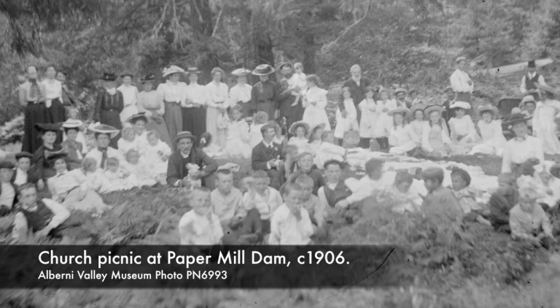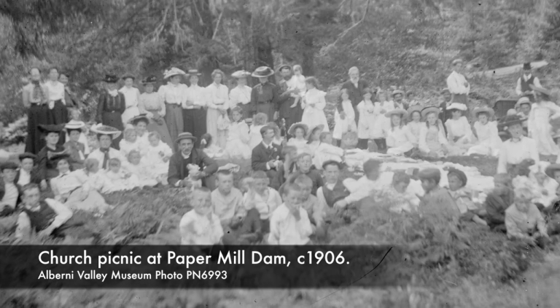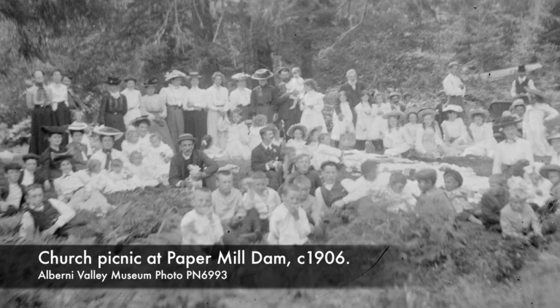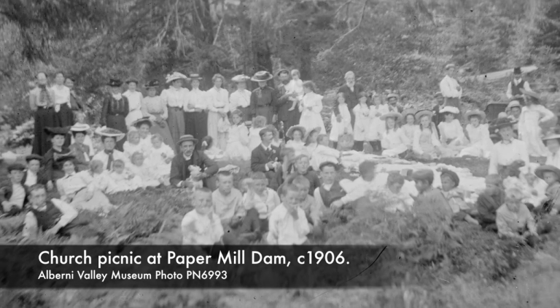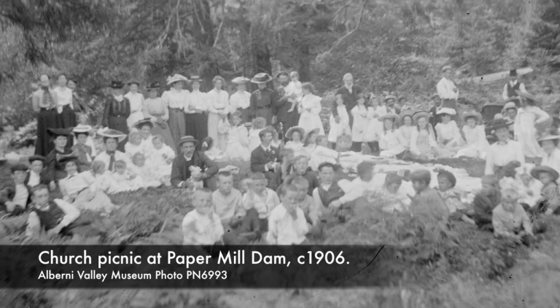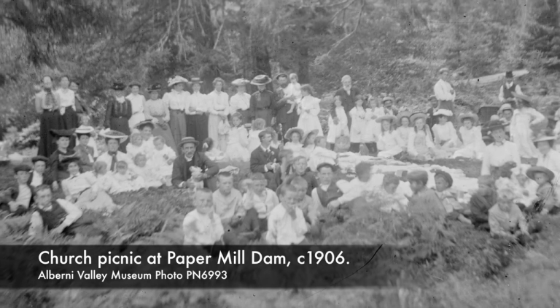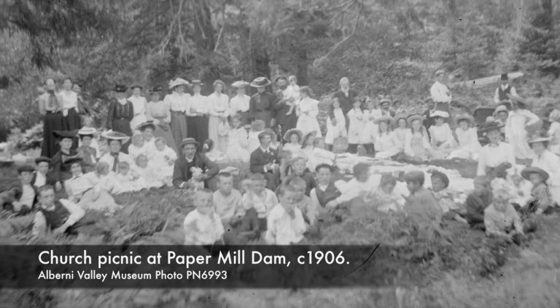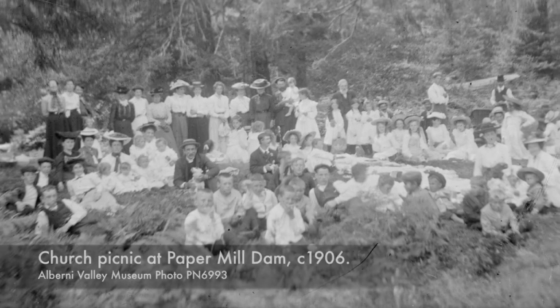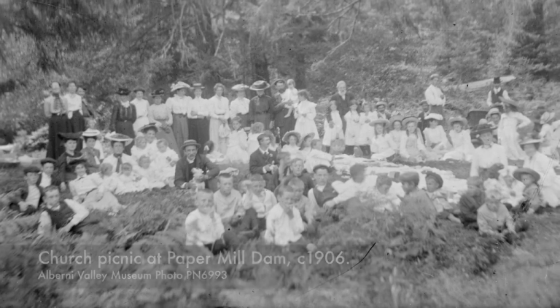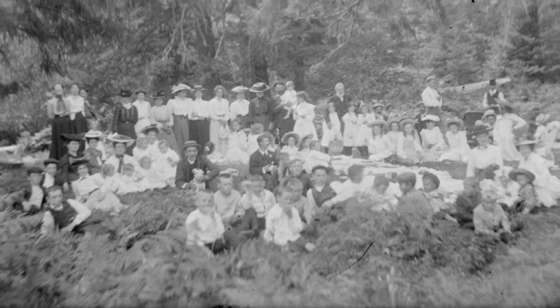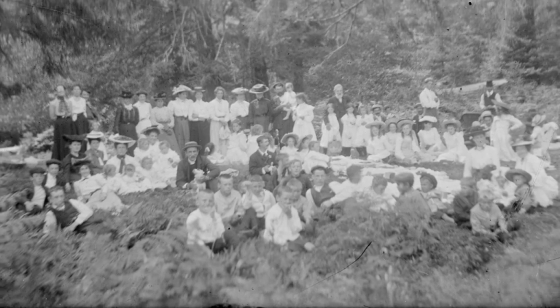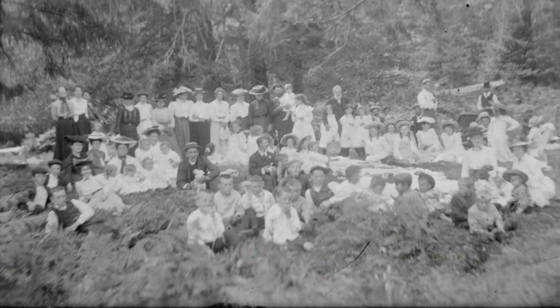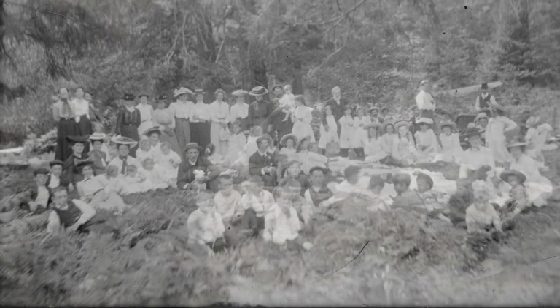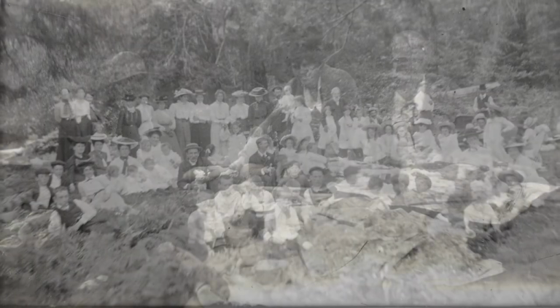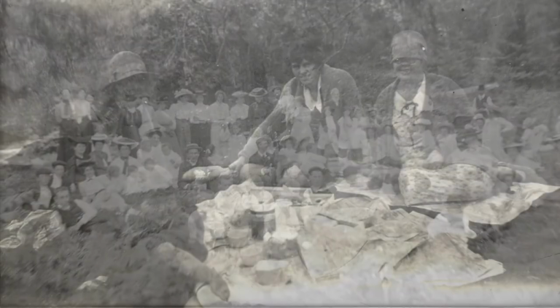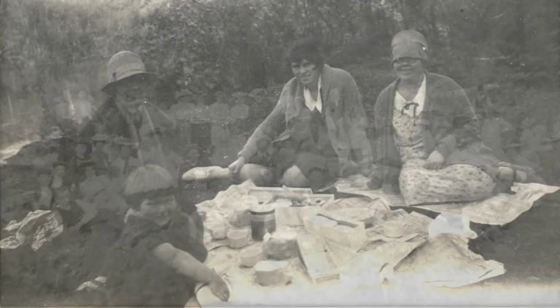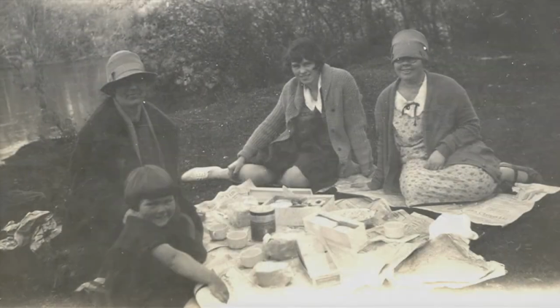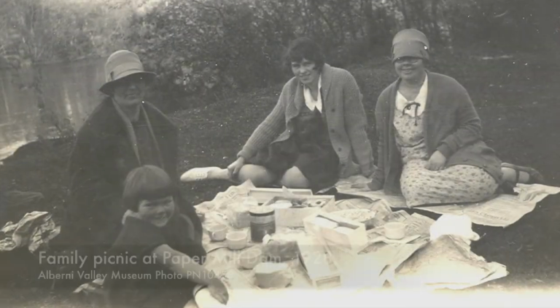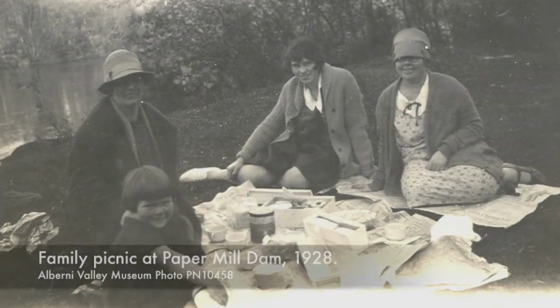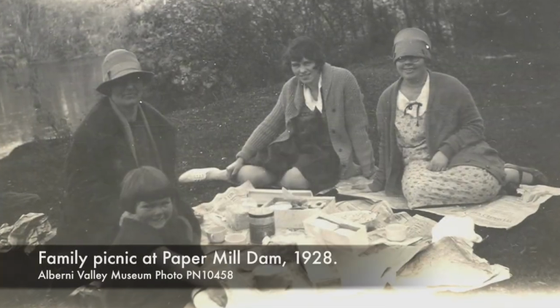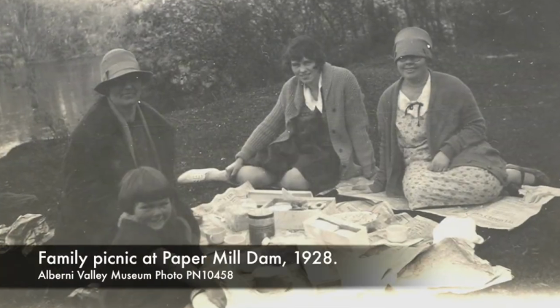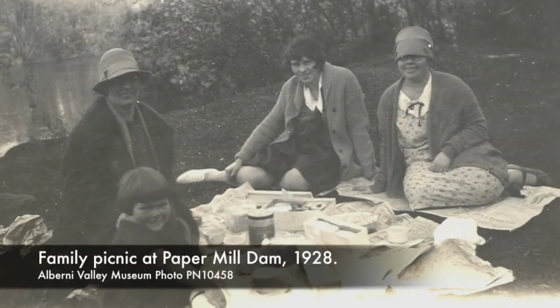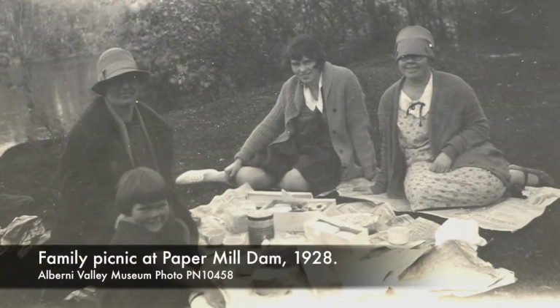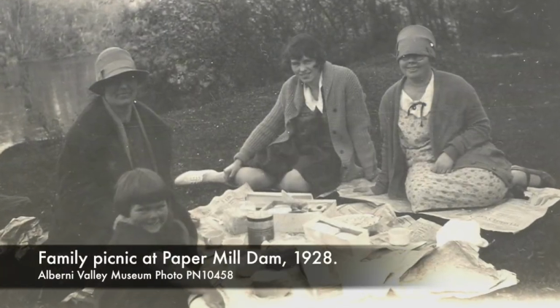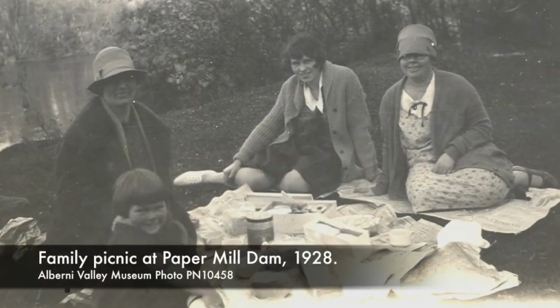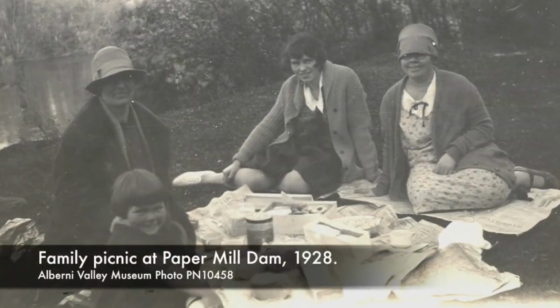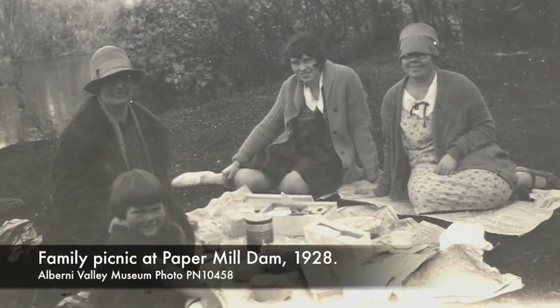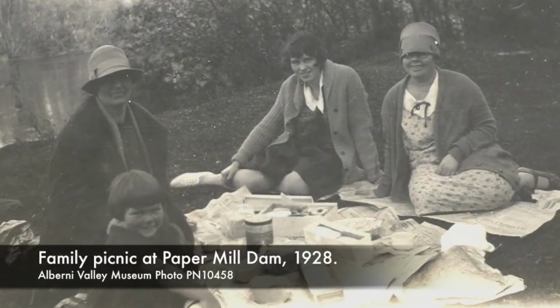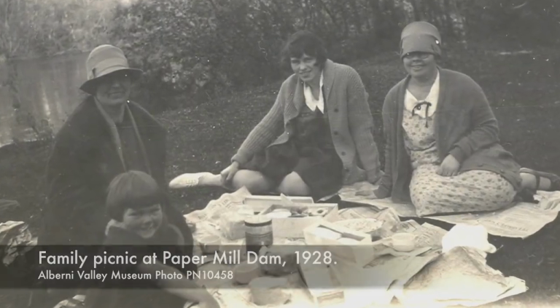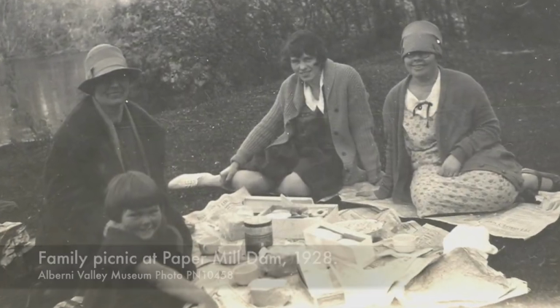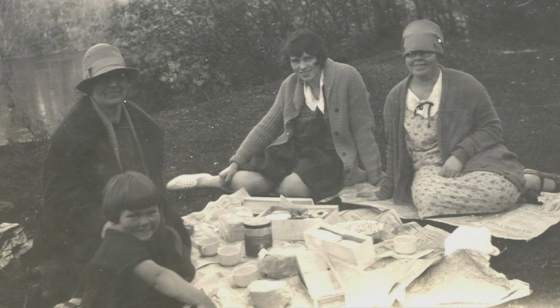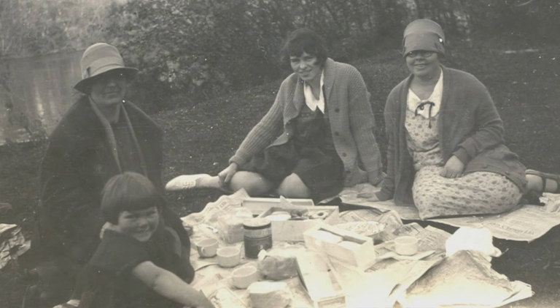Meanwhile, the site of British Columbia's first paper mill, now known as Paper Mill Dam Park, has long been a popular swimming hole and picnic spot.